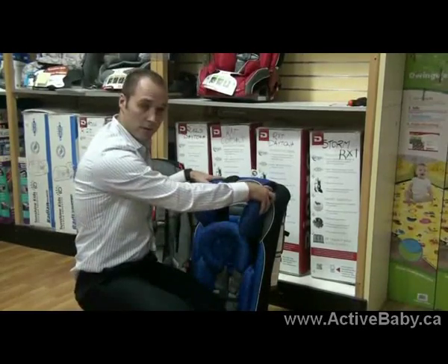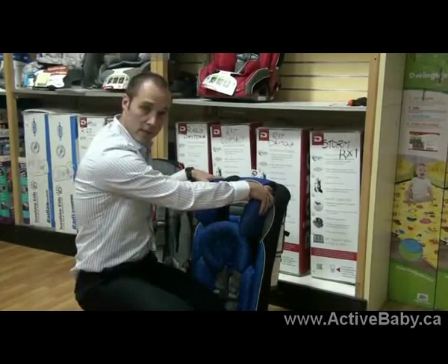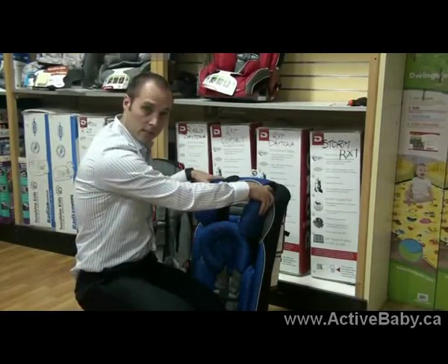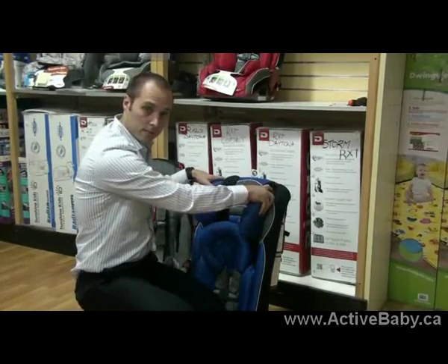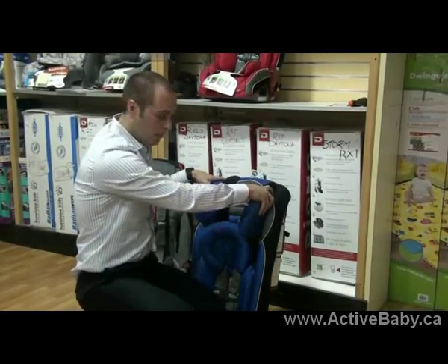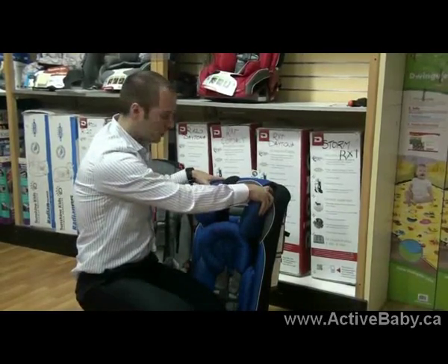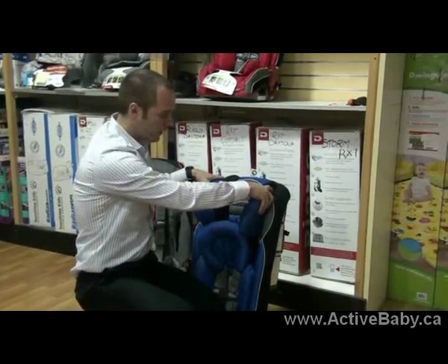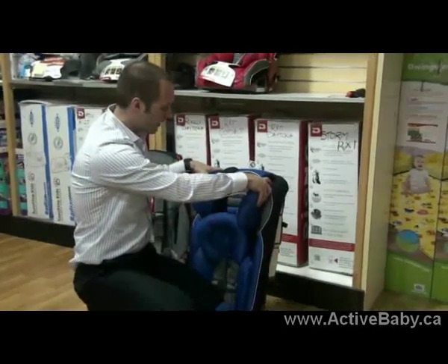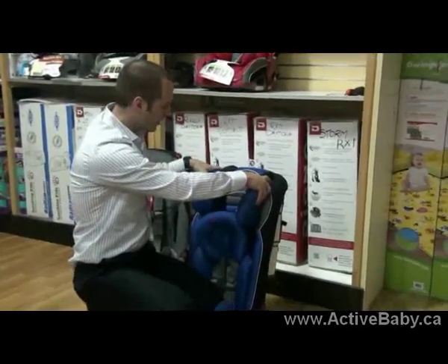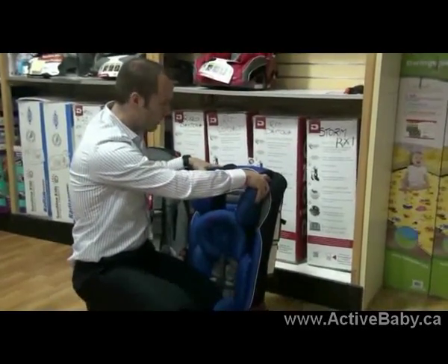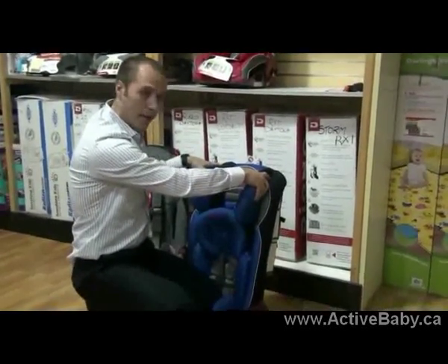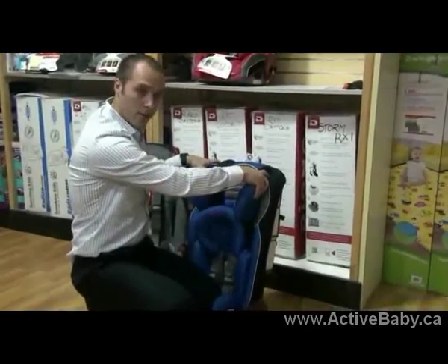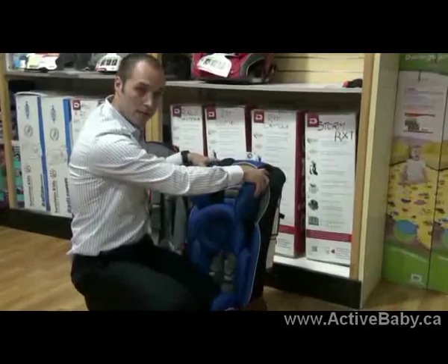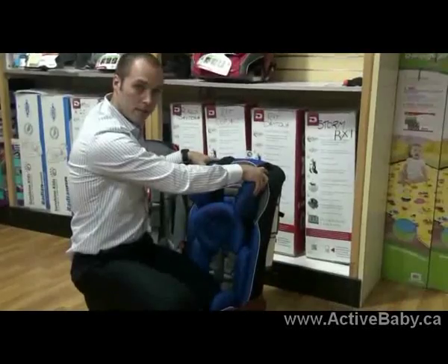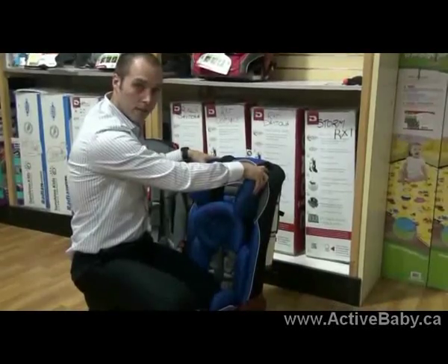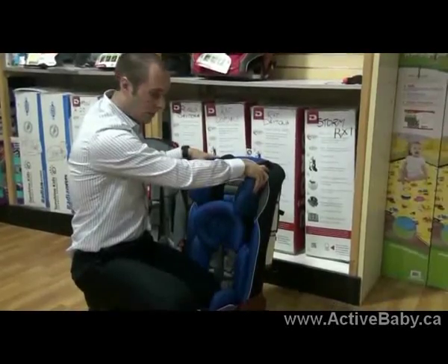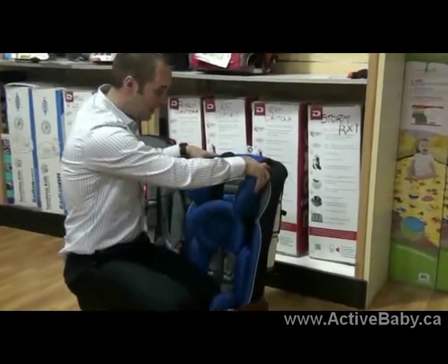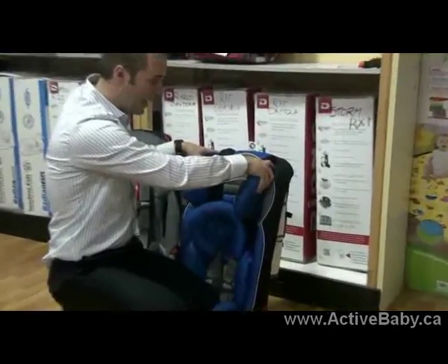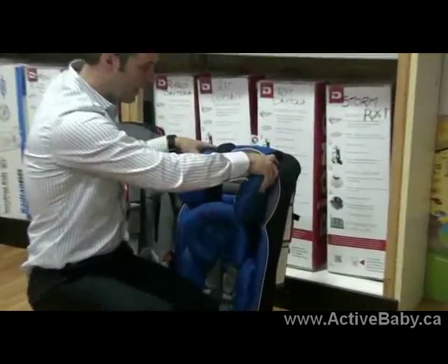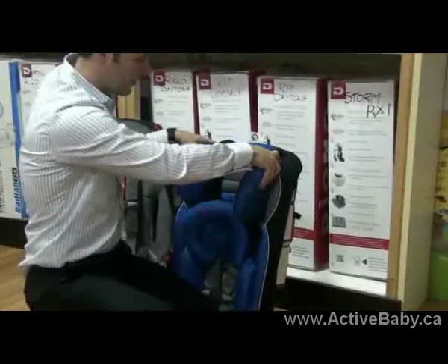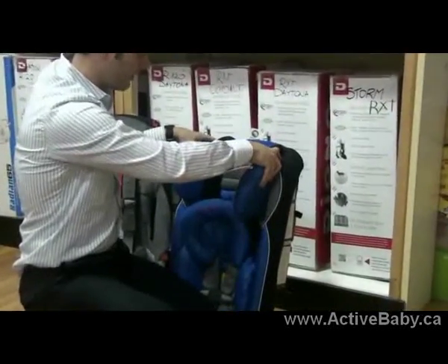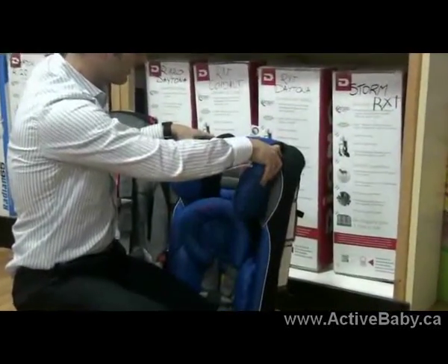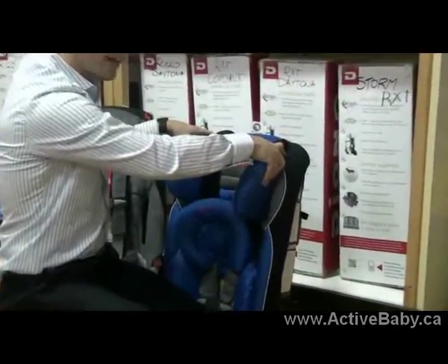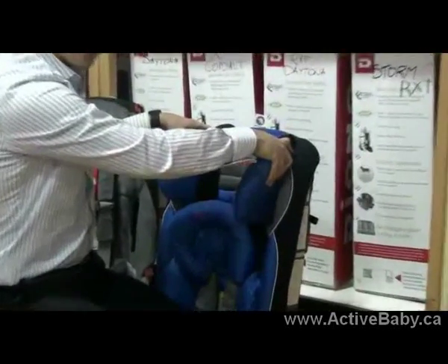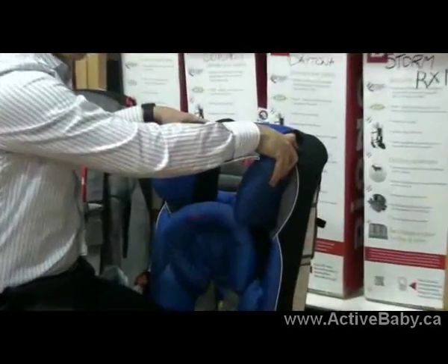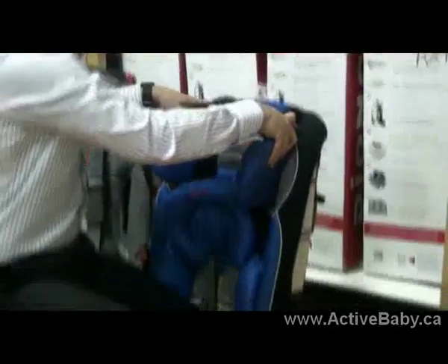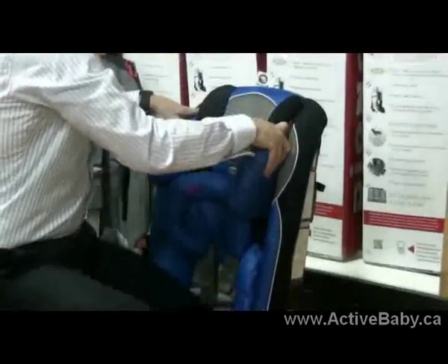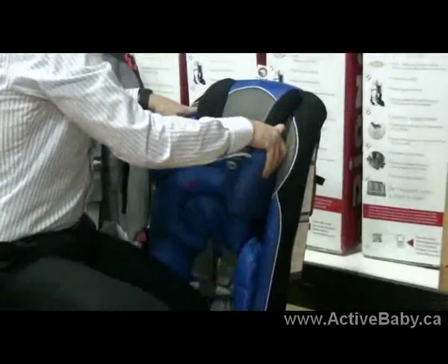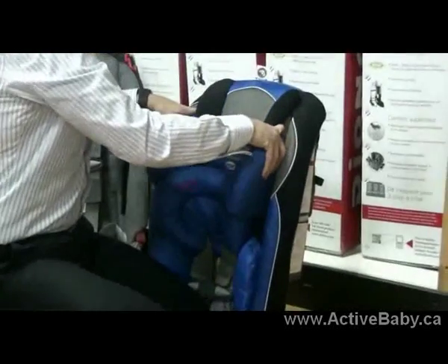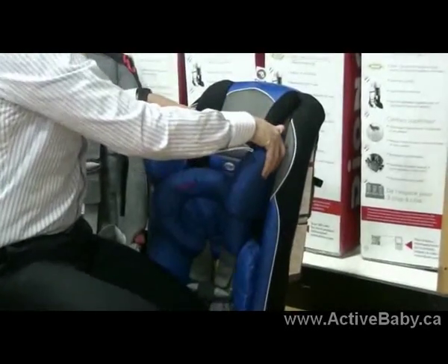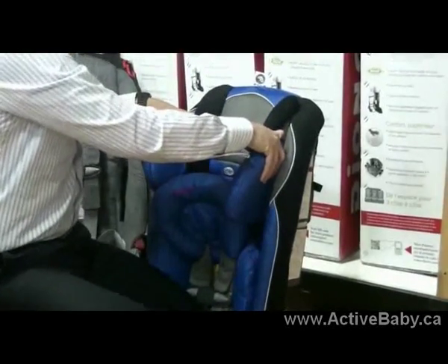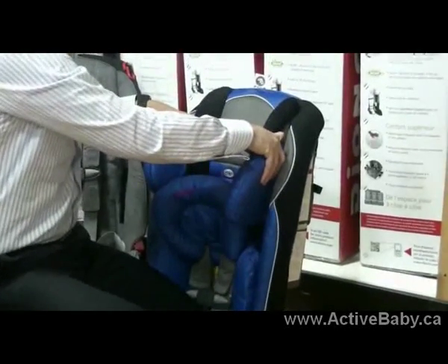First thing: put your fingers at the top of the headrest, in the back, give it a slight angle, and push it down.